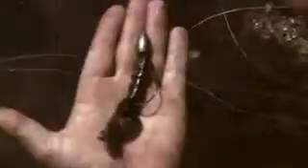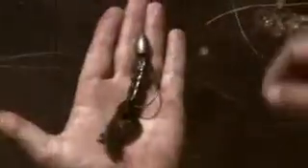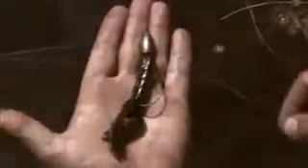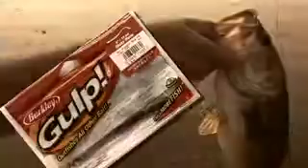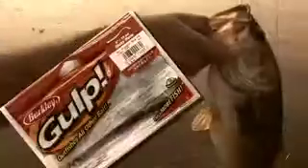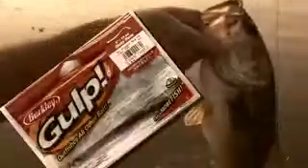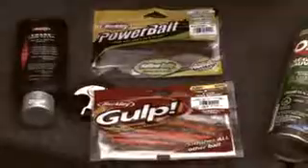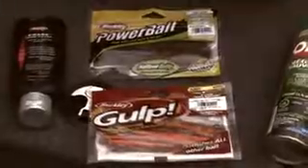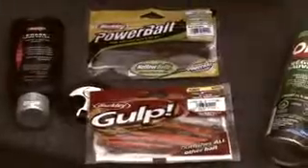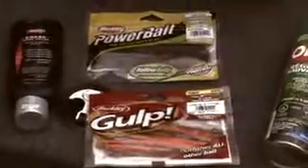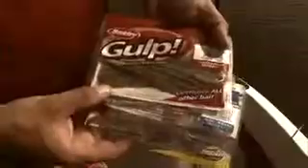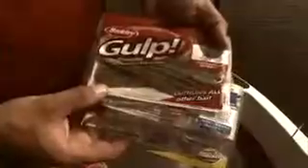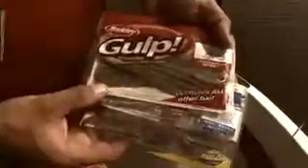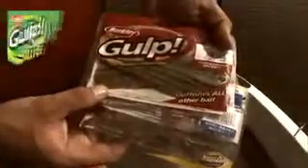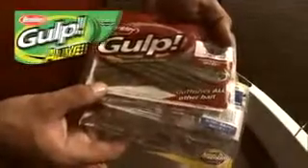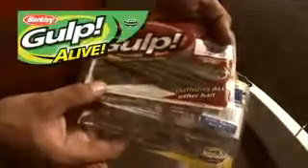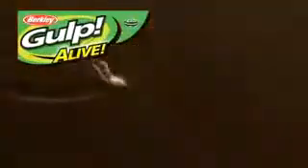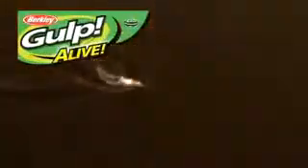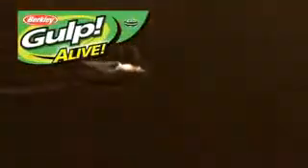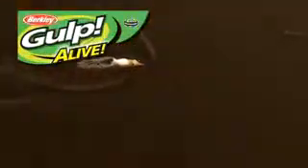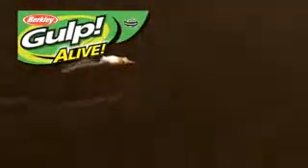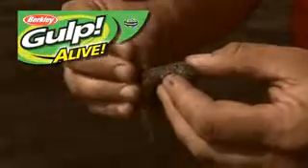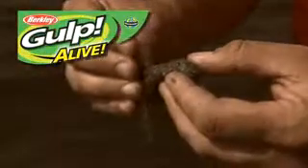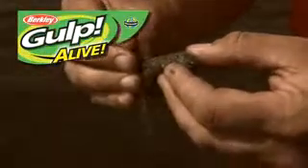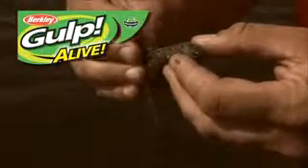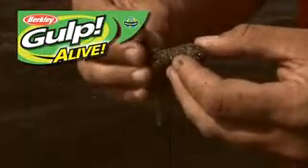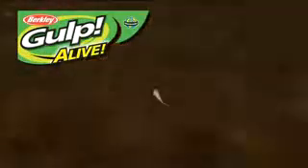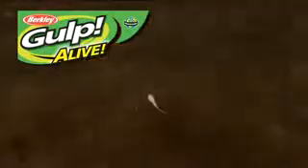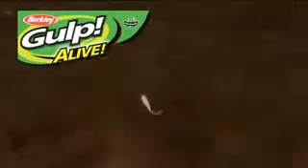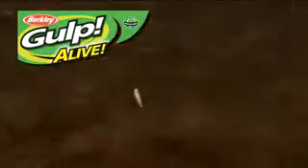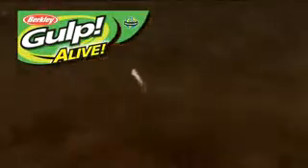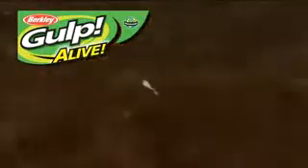The Fishing Edge, brought to you by Berkley Golf. Looks alive, feels alive, tastes alive.